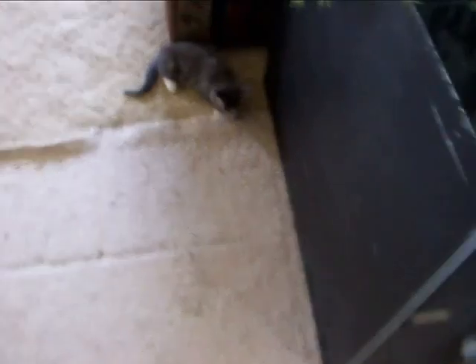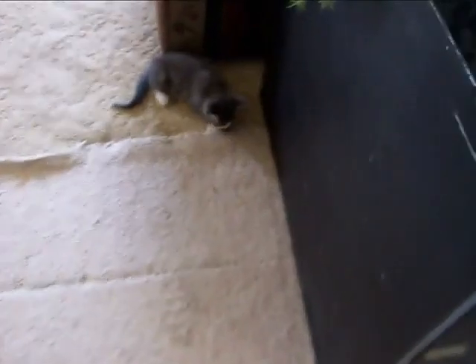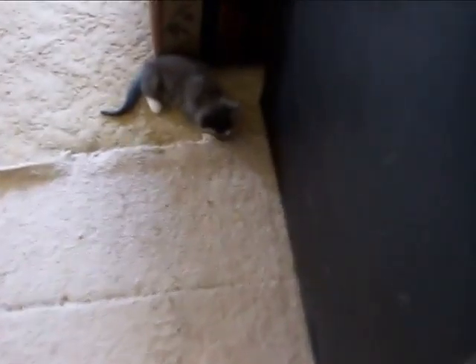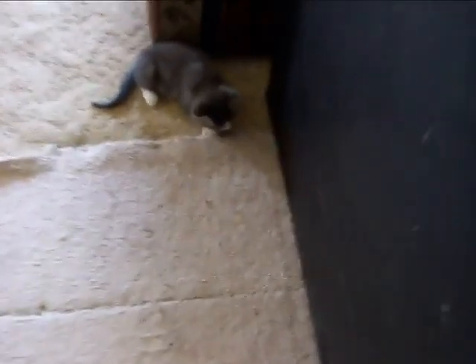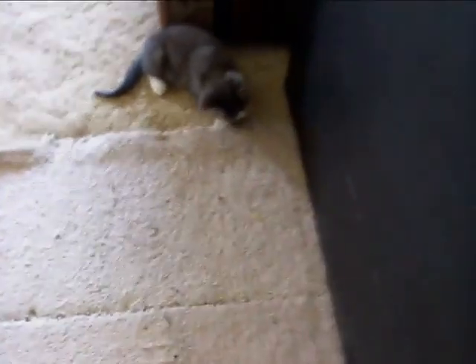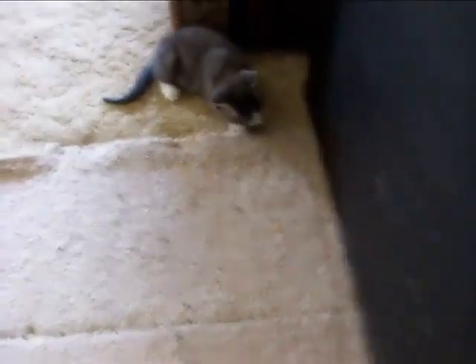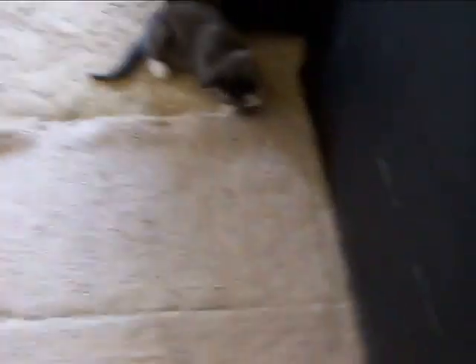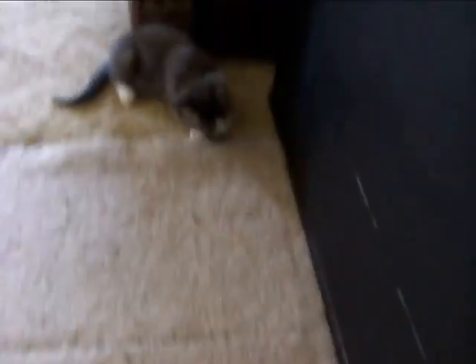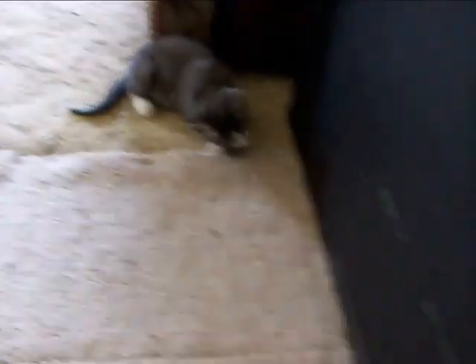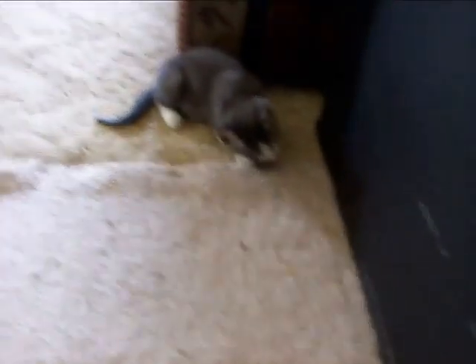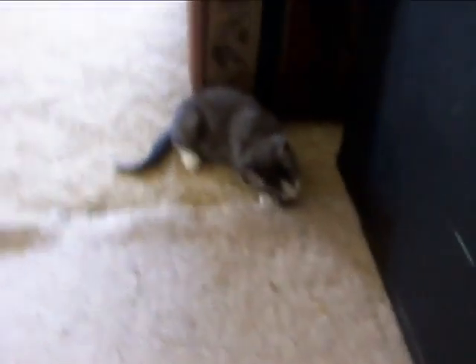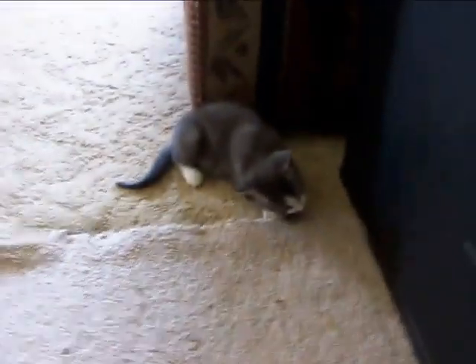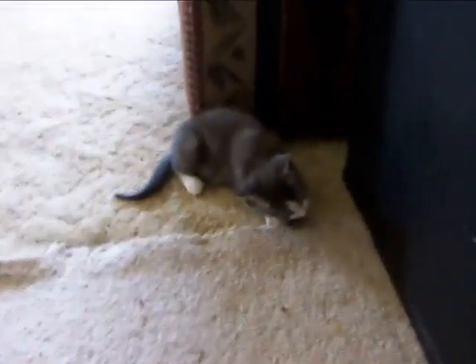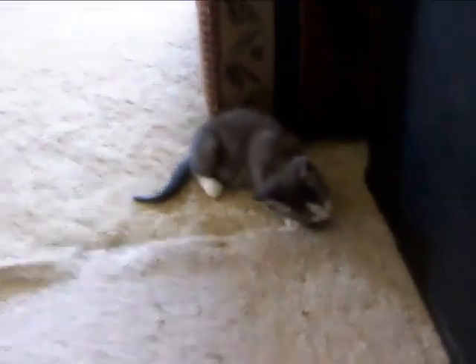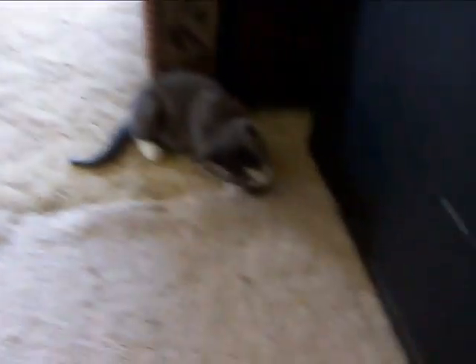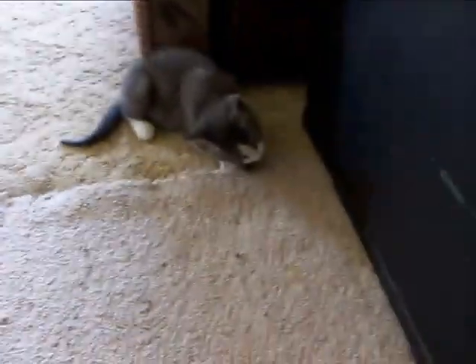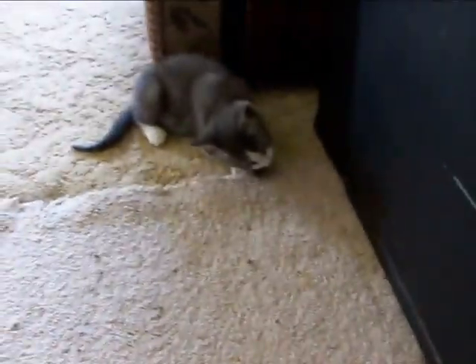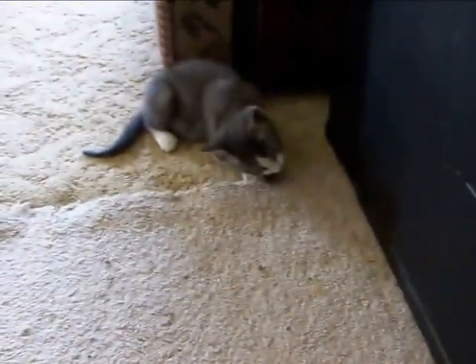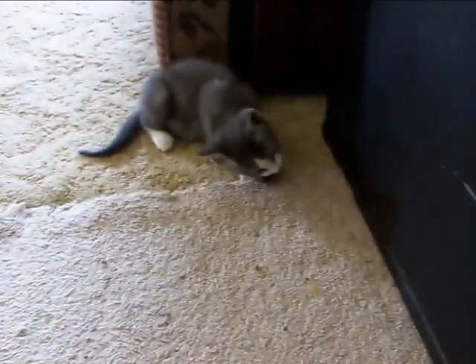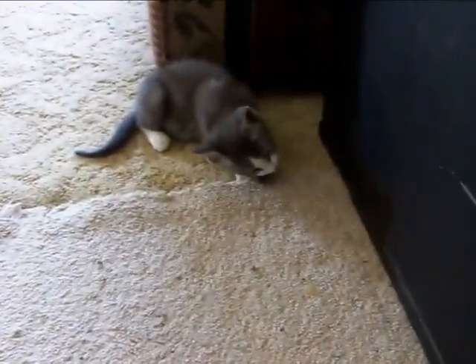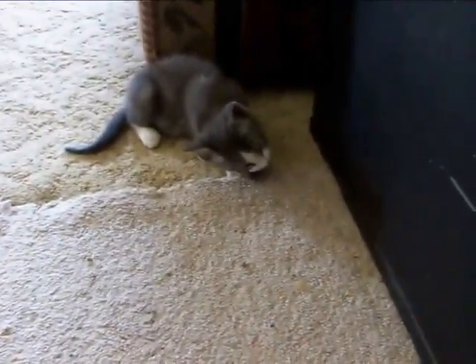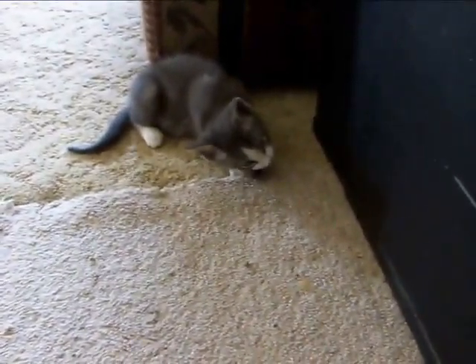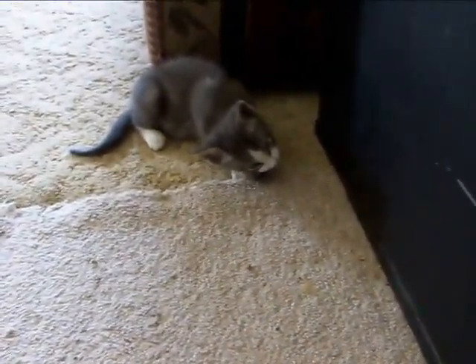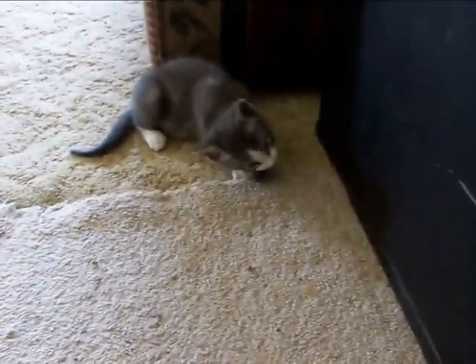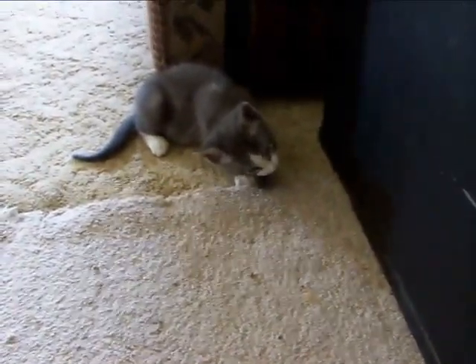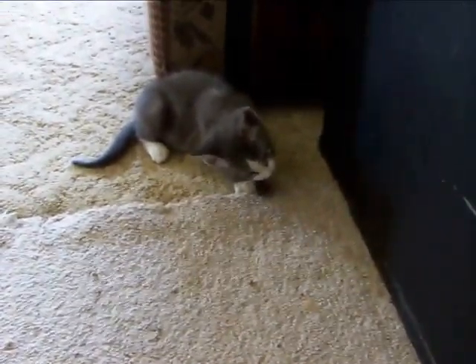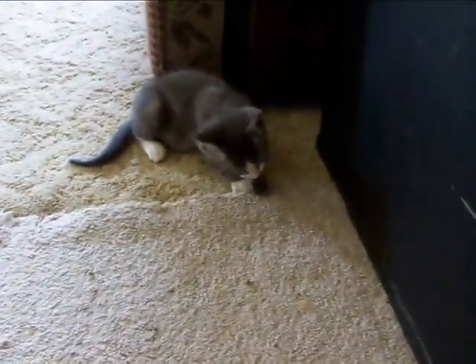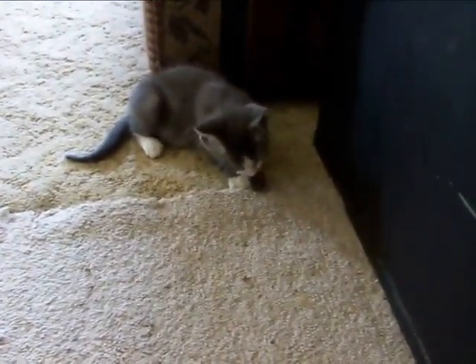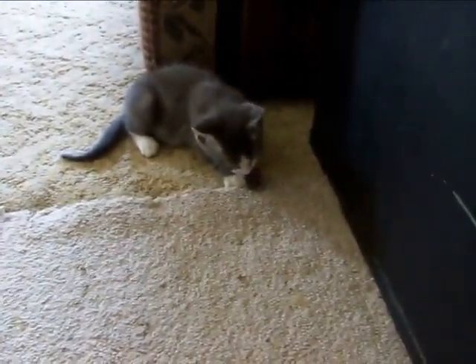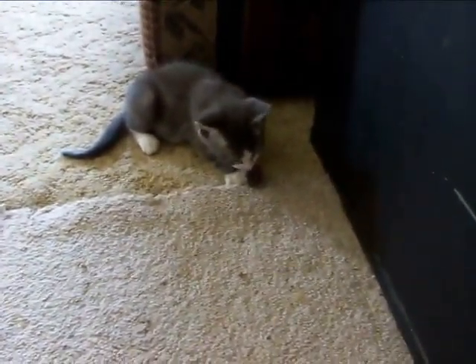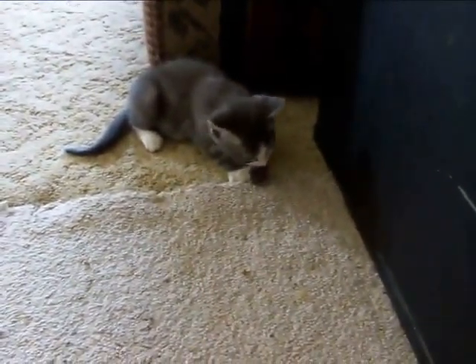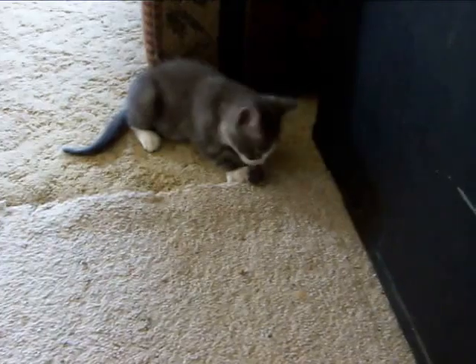It's a great work, 36 star, gigantic U.S. flag, in very good condition.